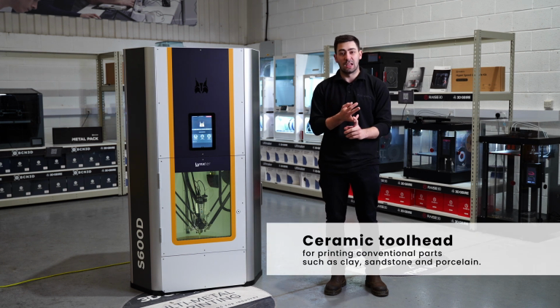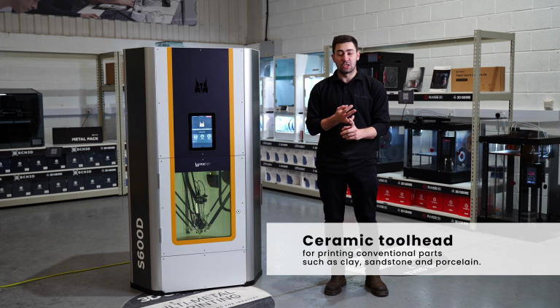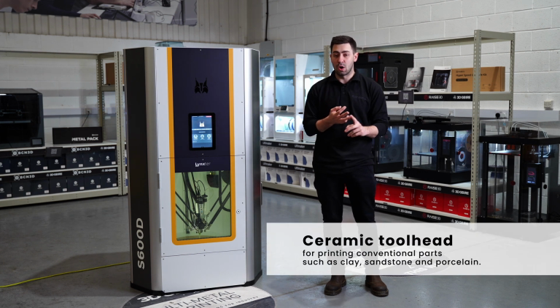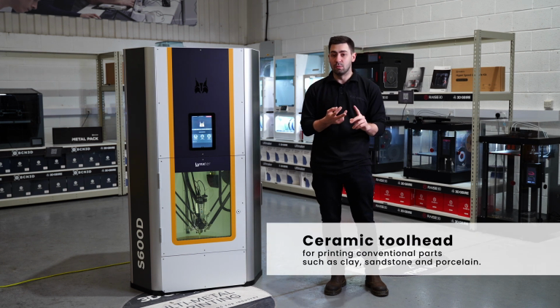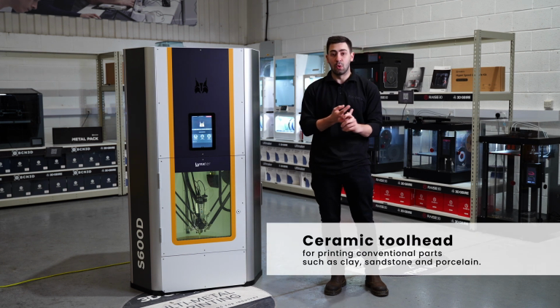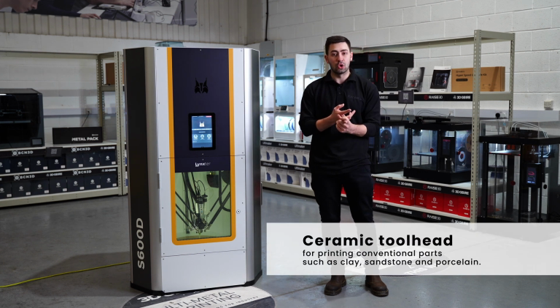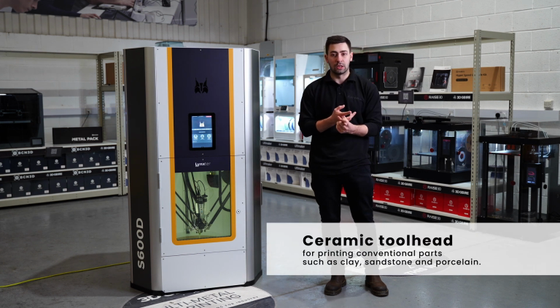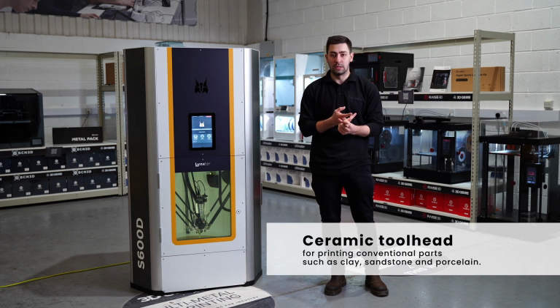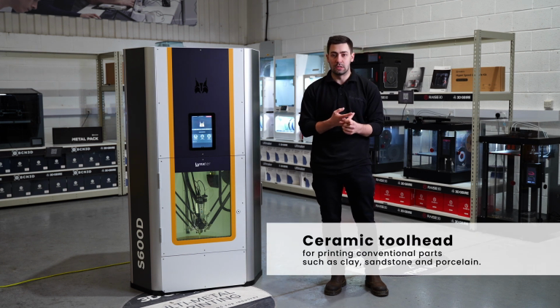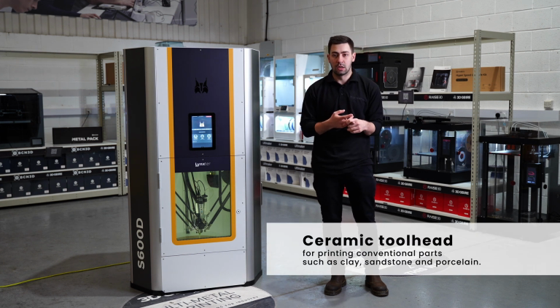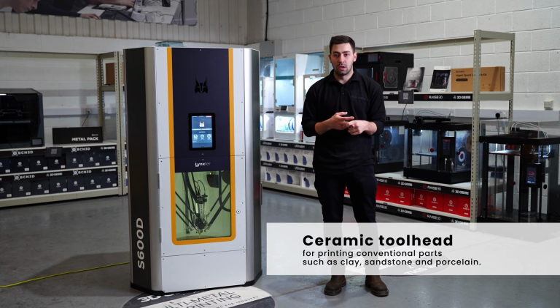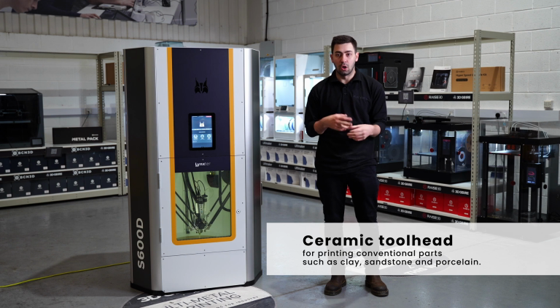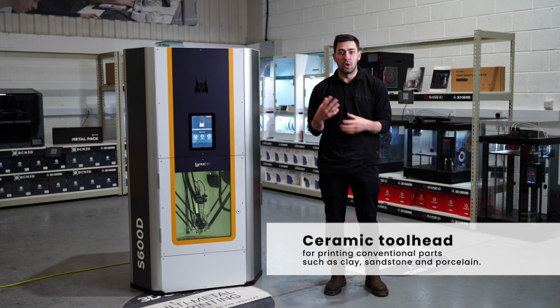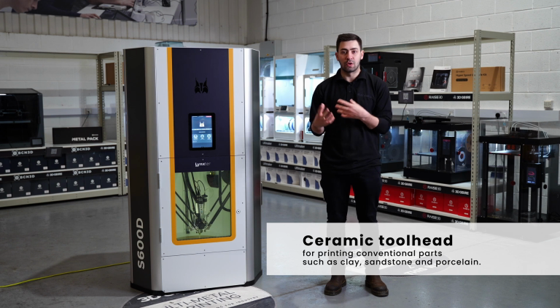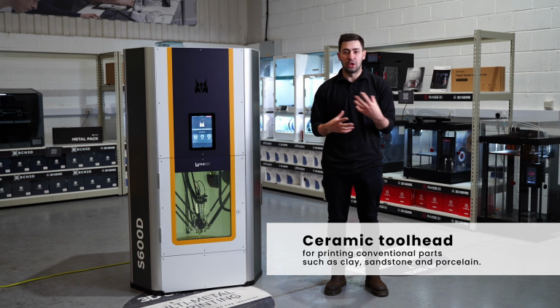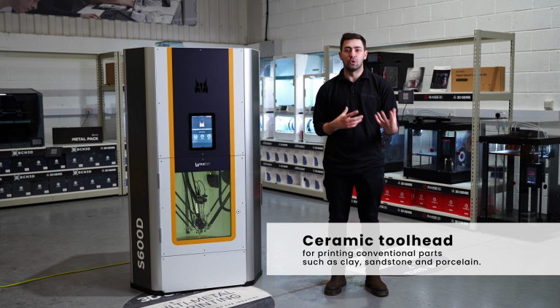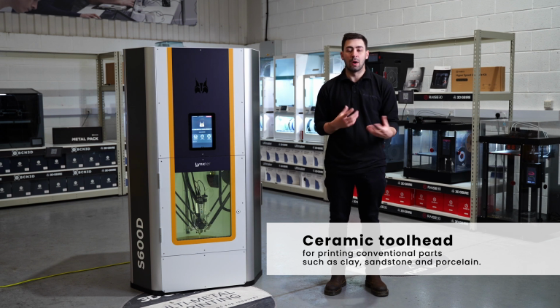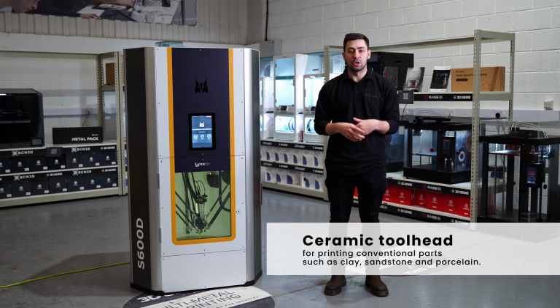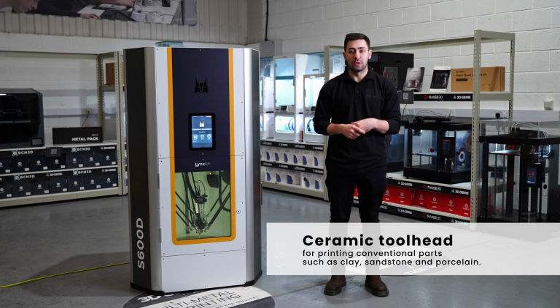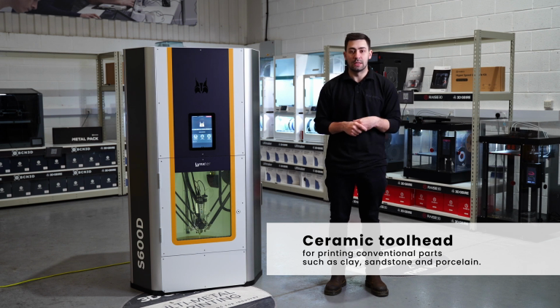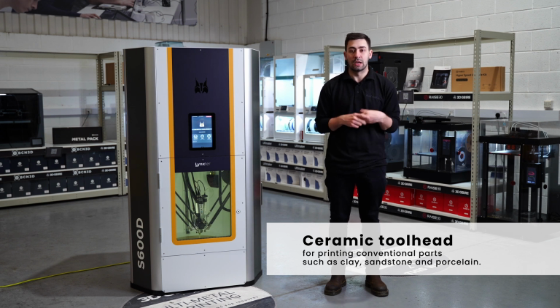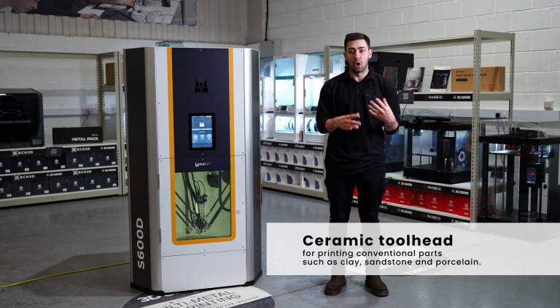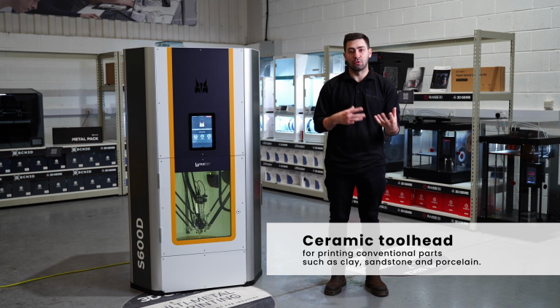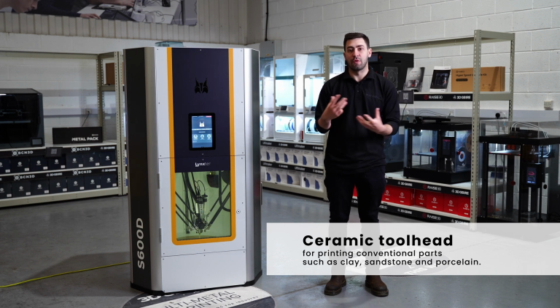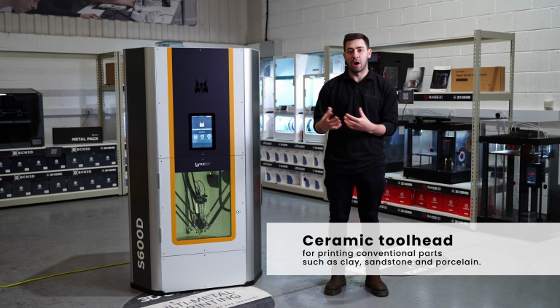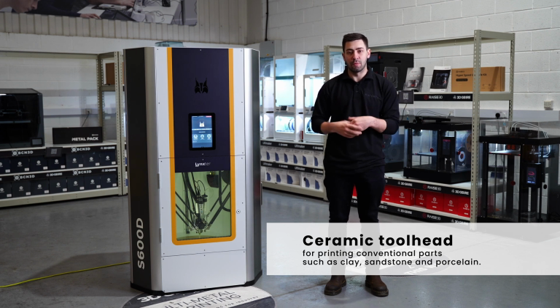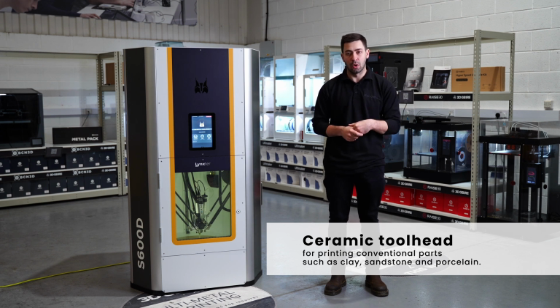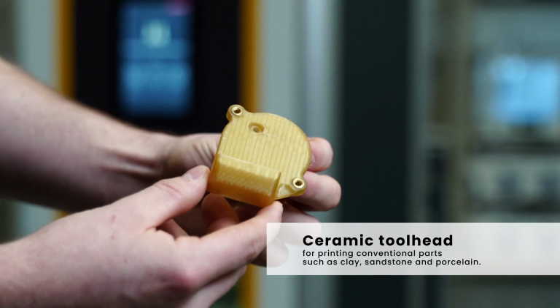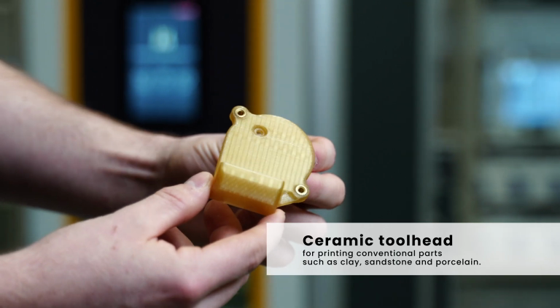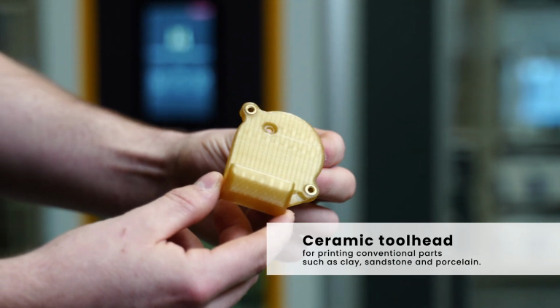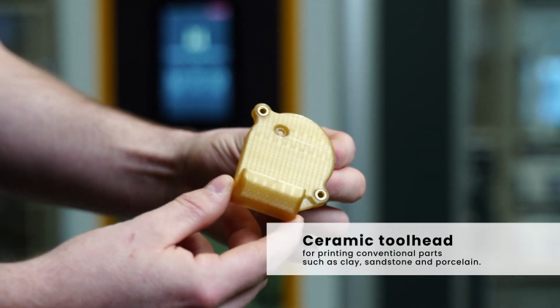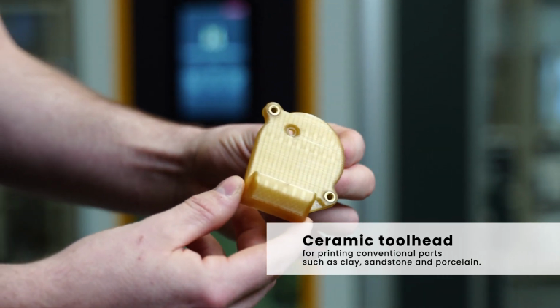With the ceramic head, we'll be looking more at clay, sandstone, porcelains — a lot of those conventional parts that we need to then go through a firing process afterwards as well.